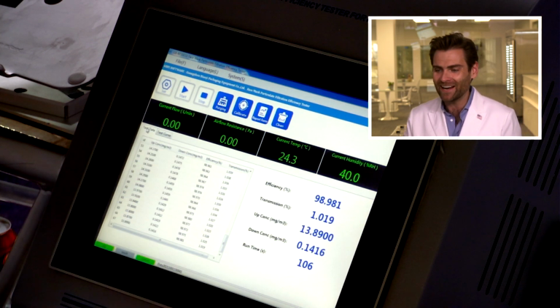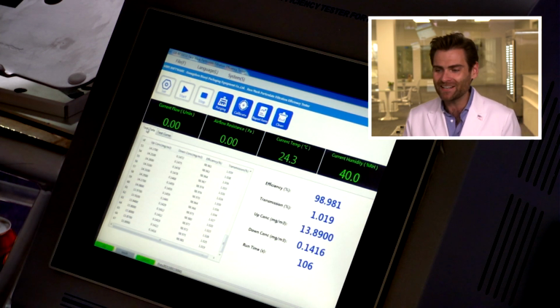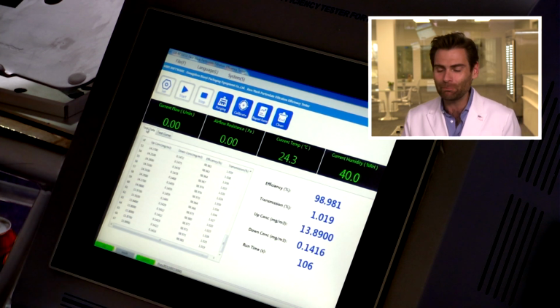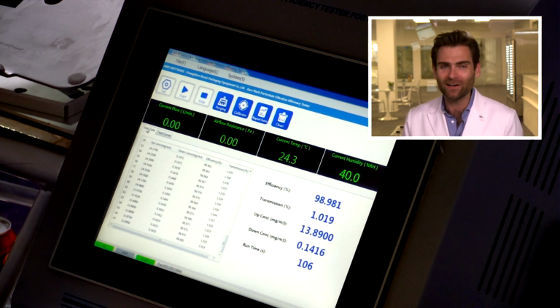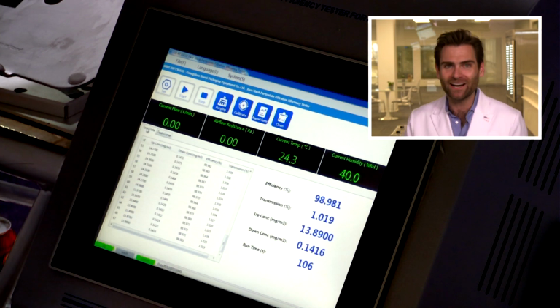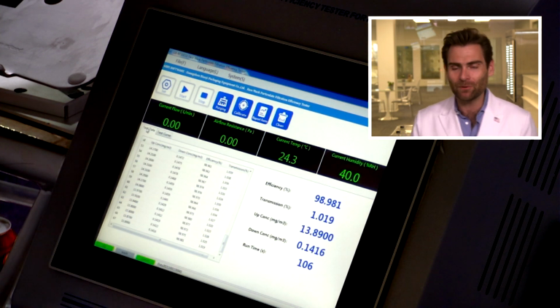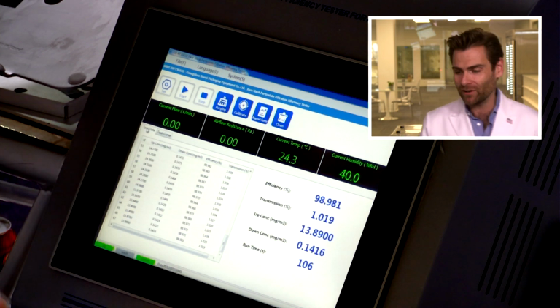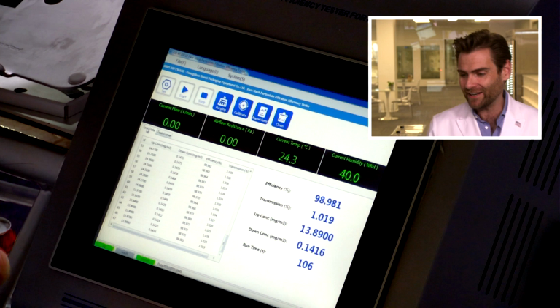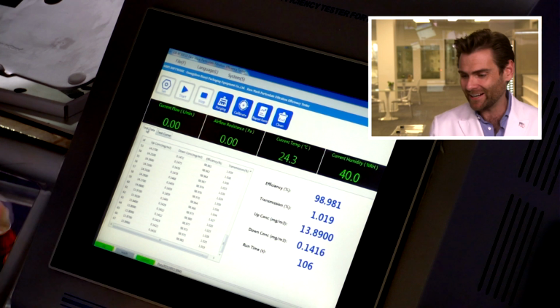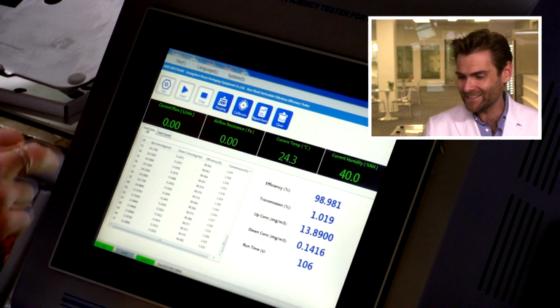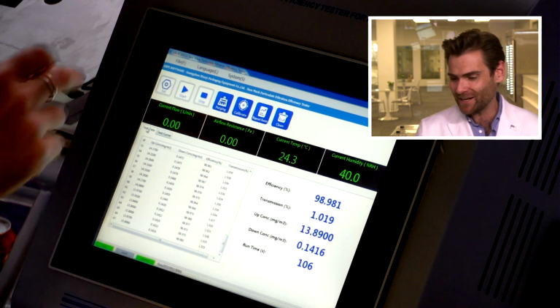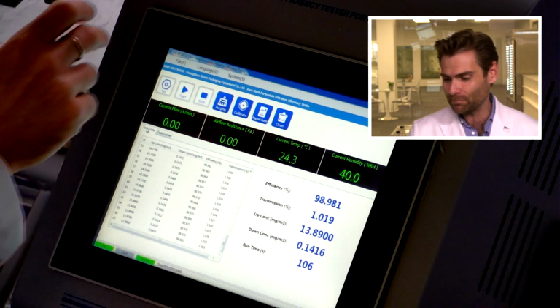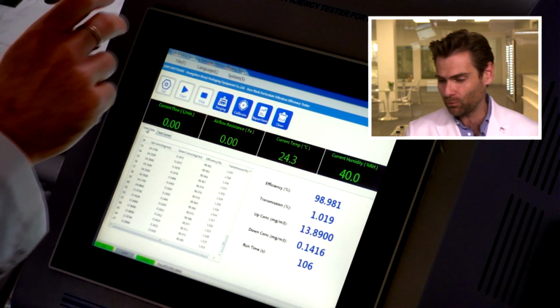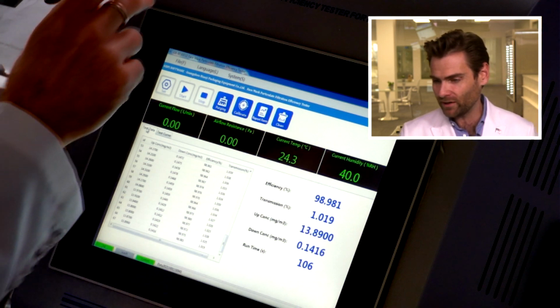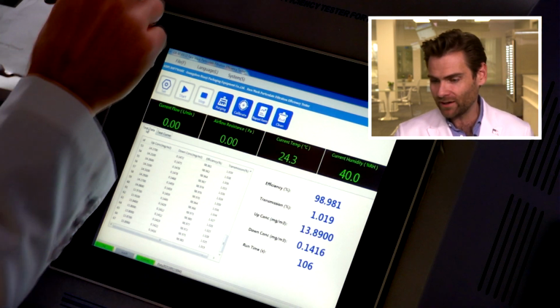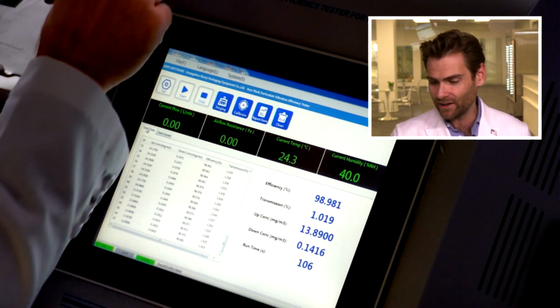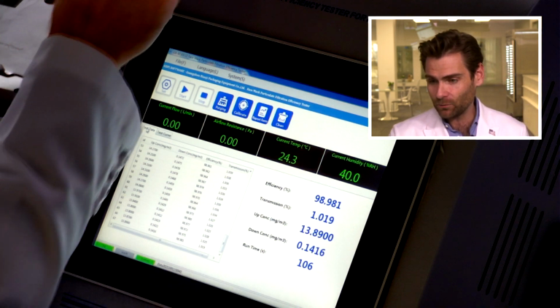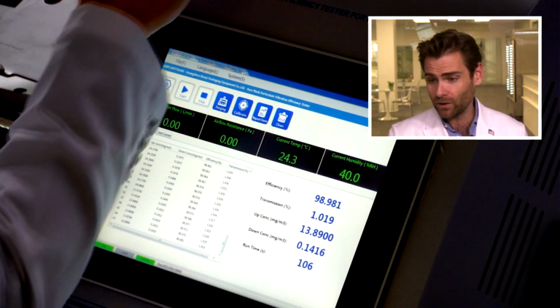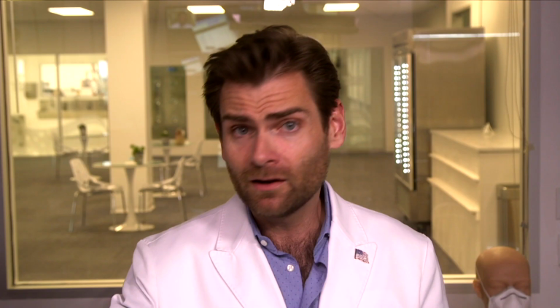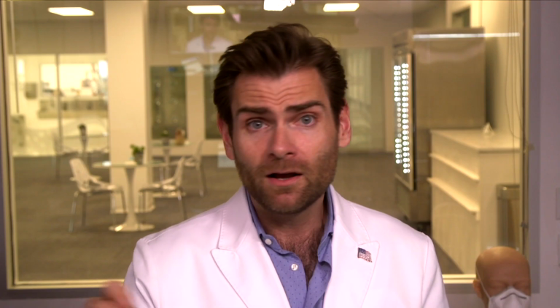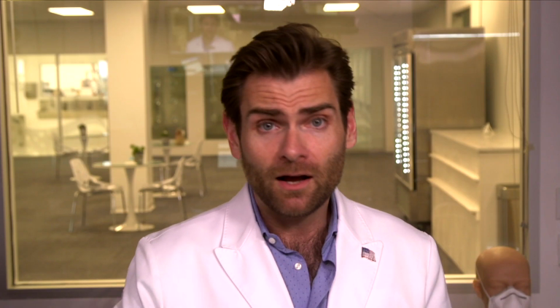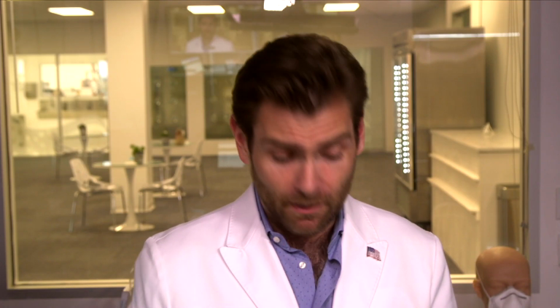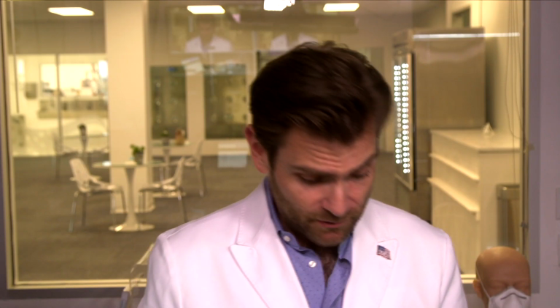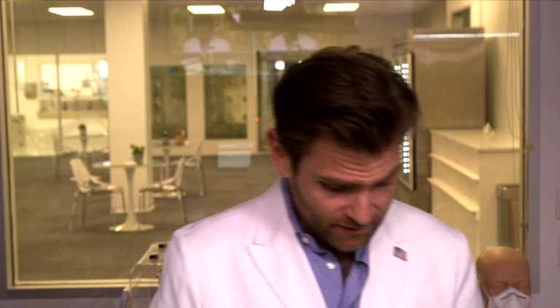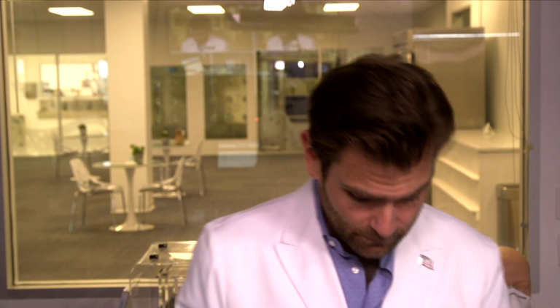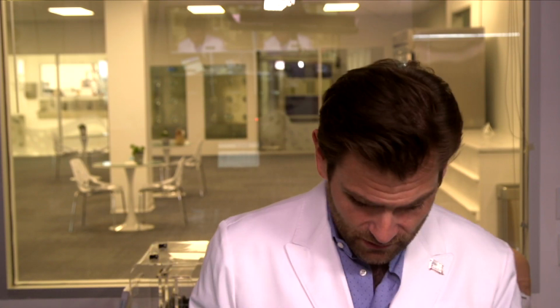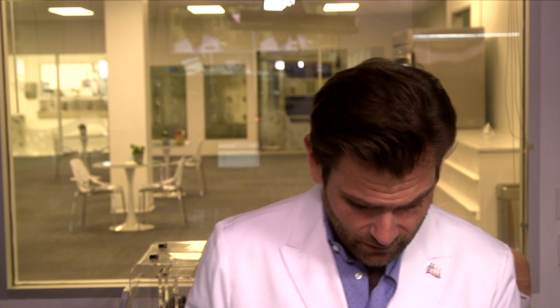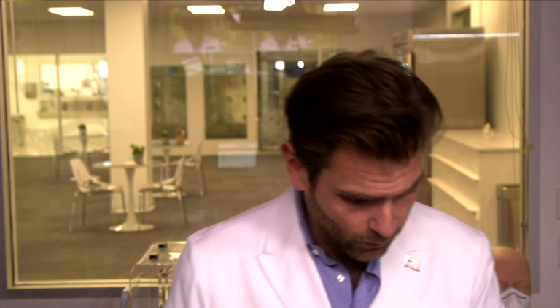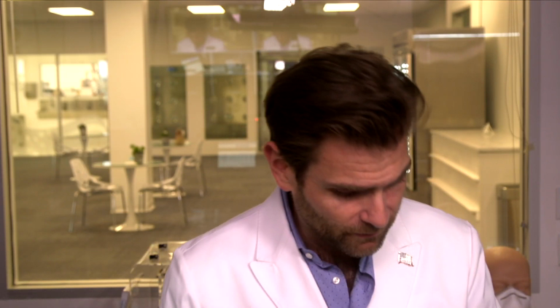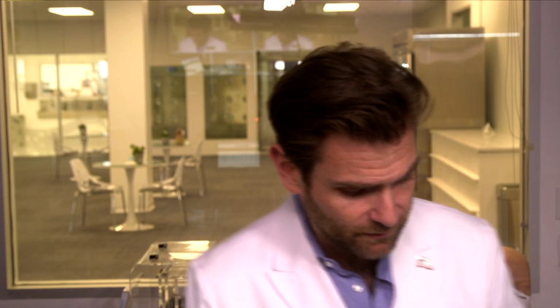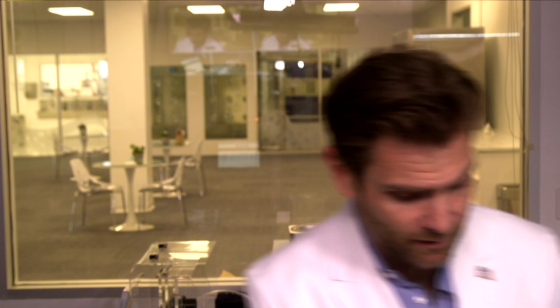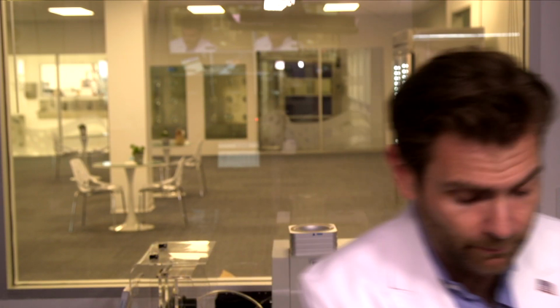98.981 — 98.981. Pretty good test. Let me open this up.